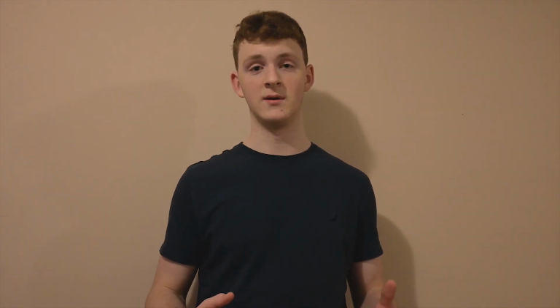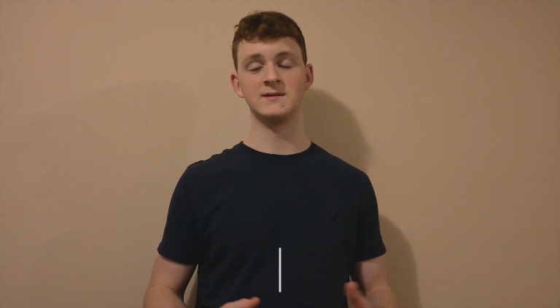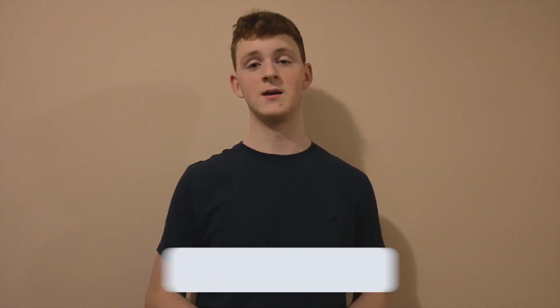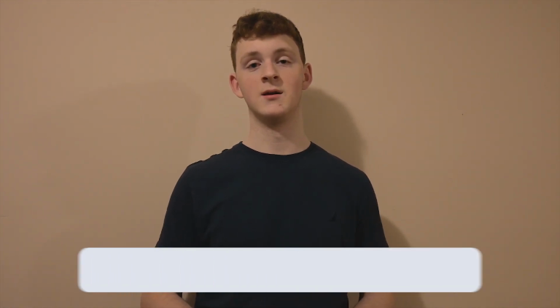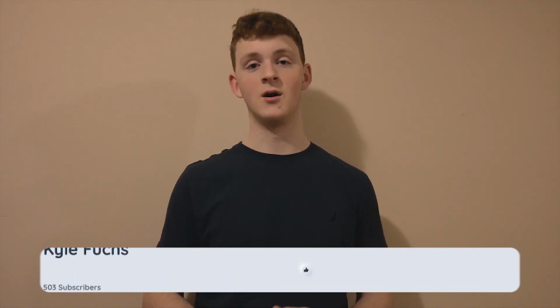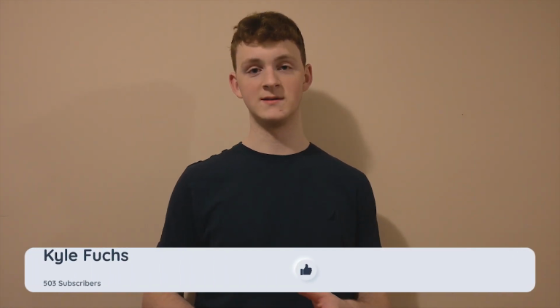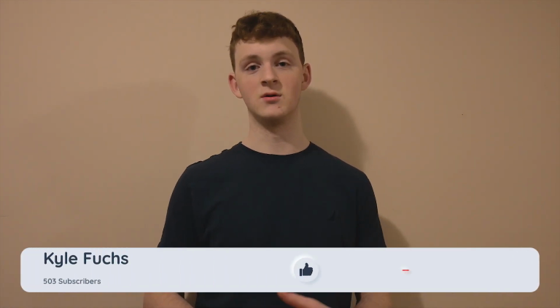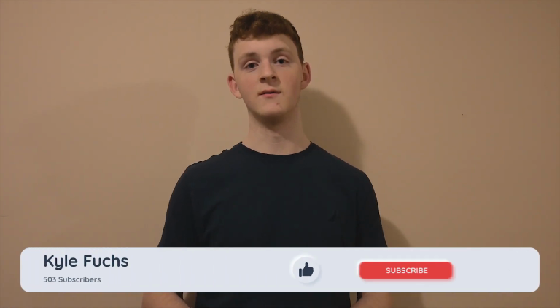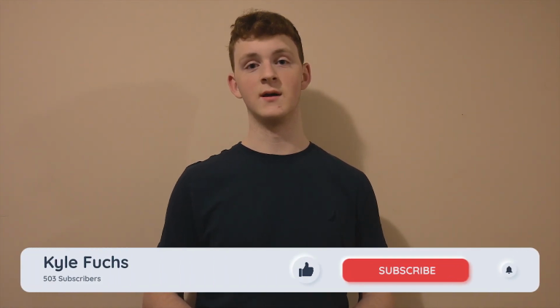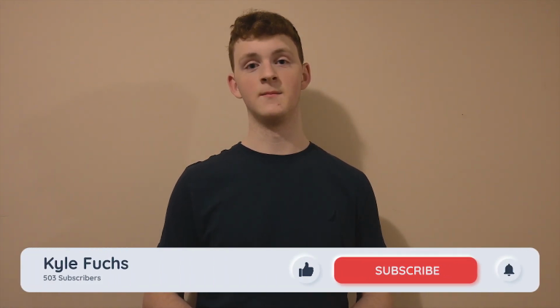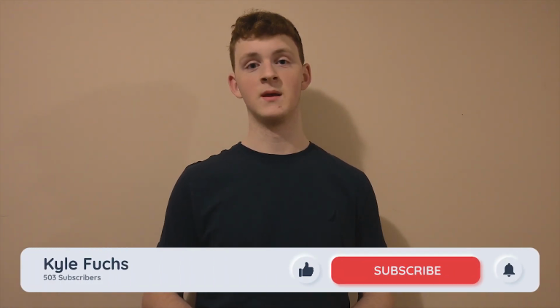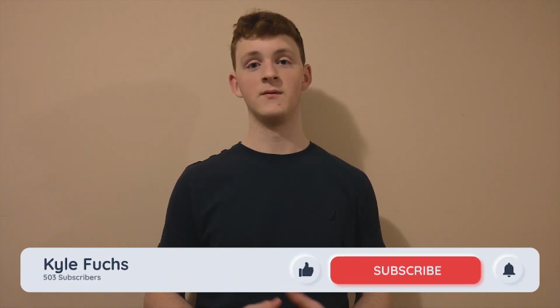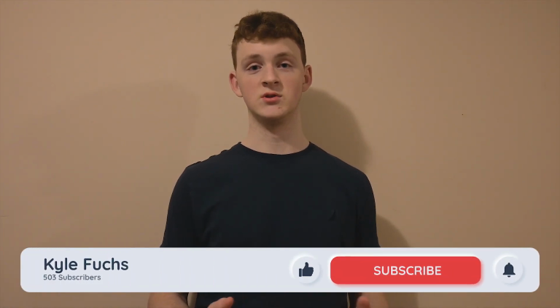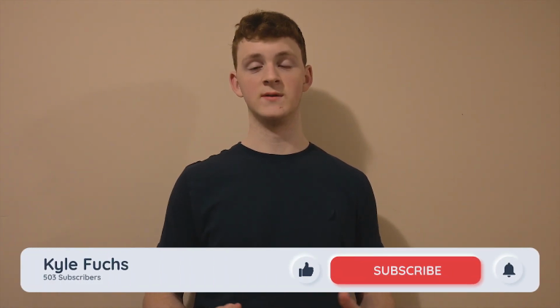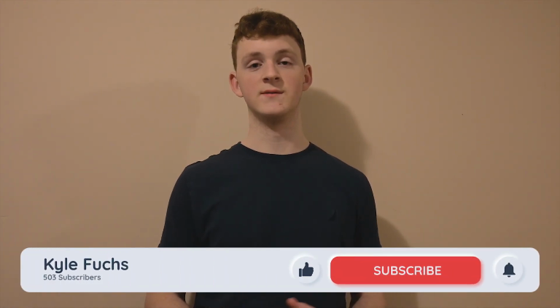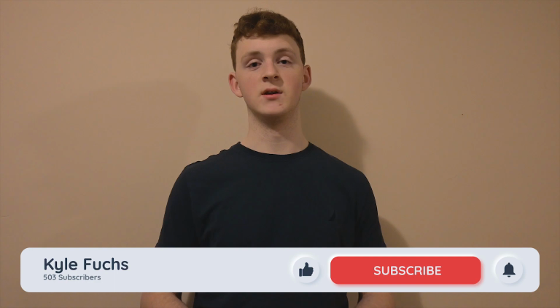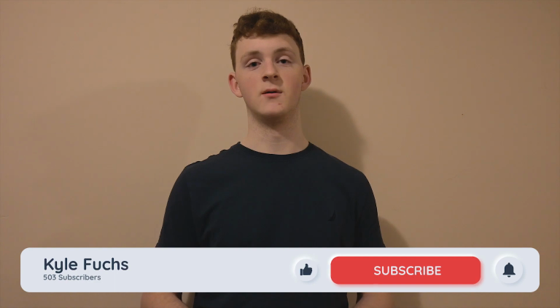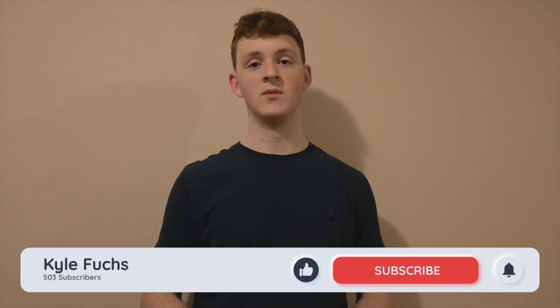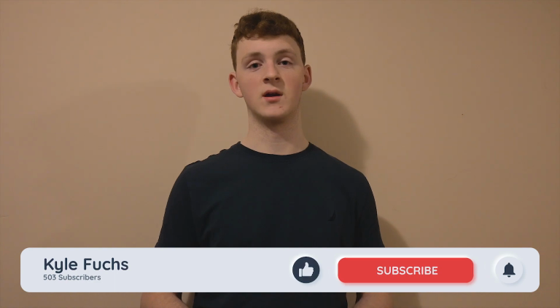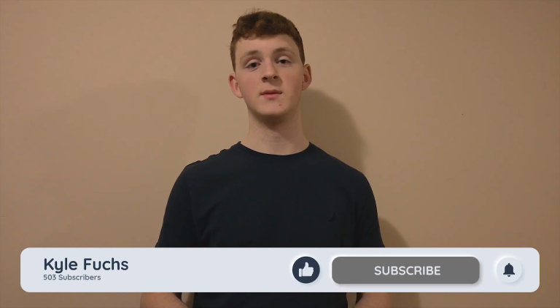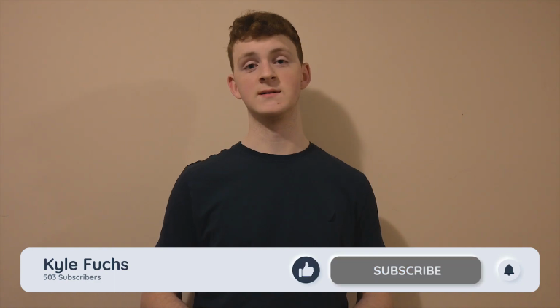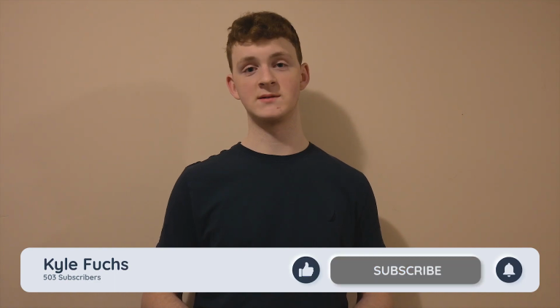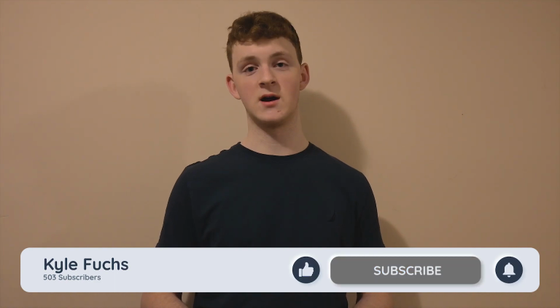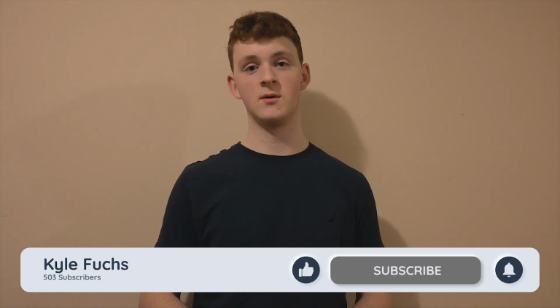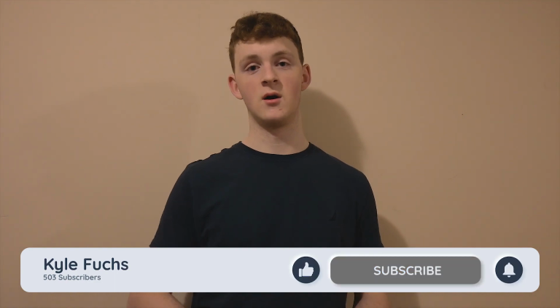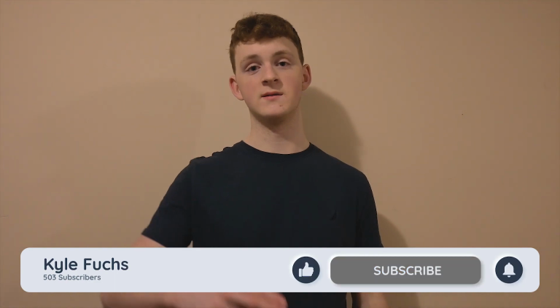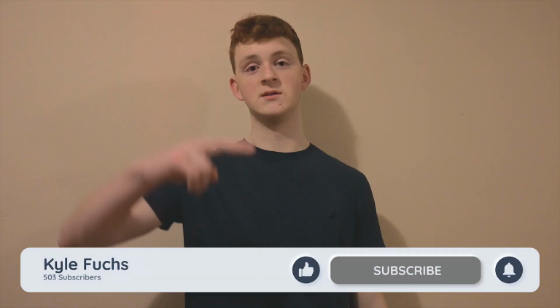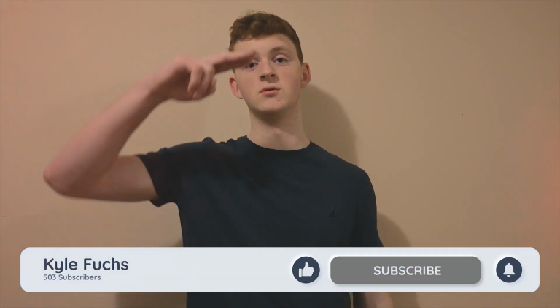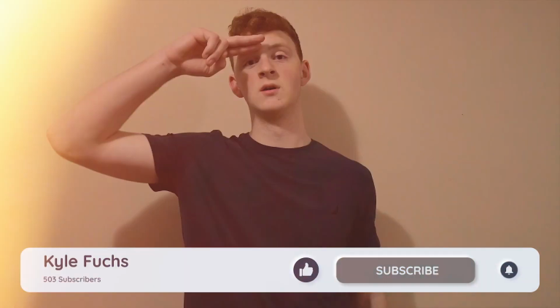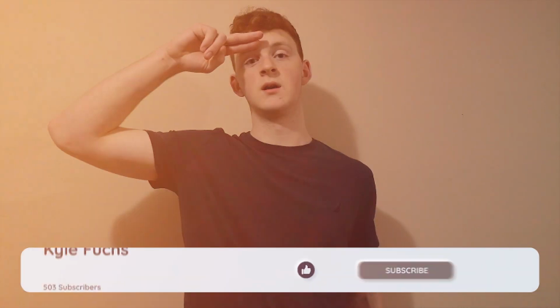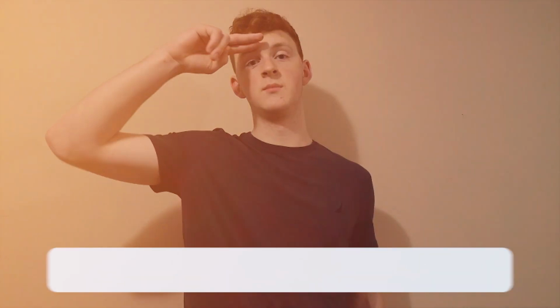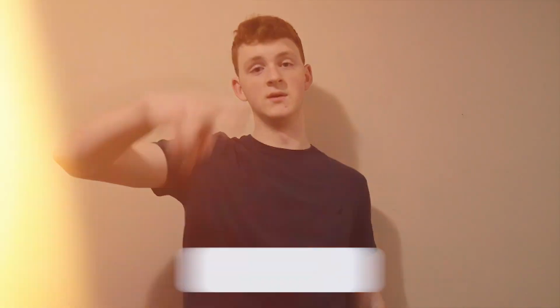With that being said, I'll see you over there. If you enjoyed this video, like, comment, and subscribe. Peace.